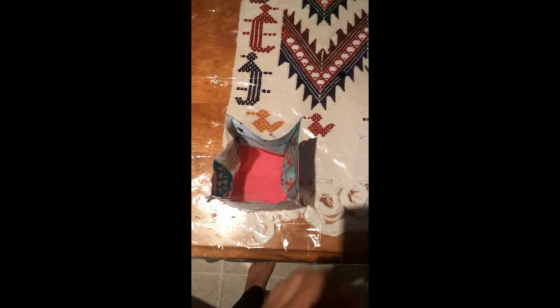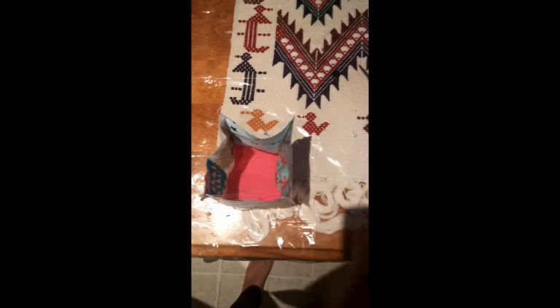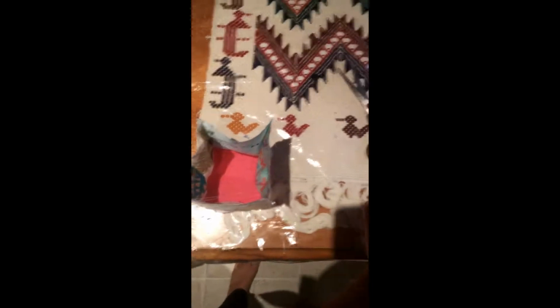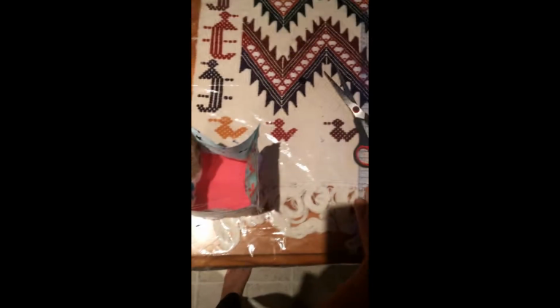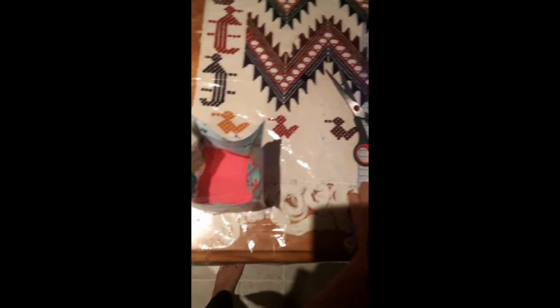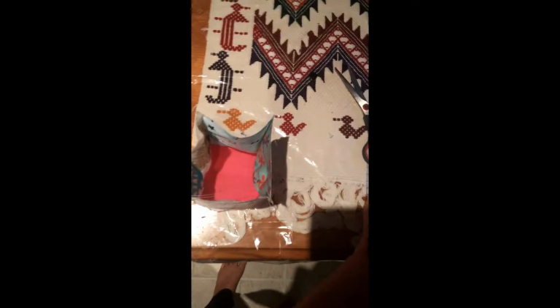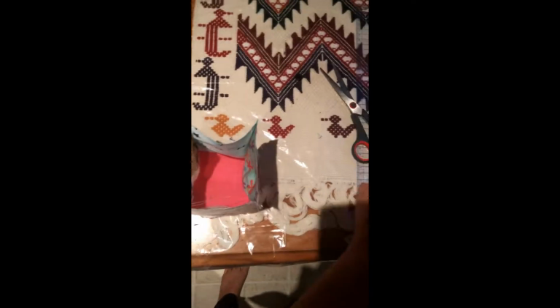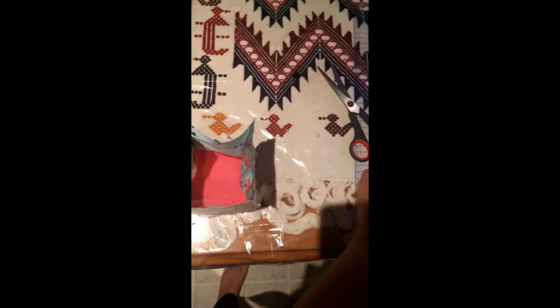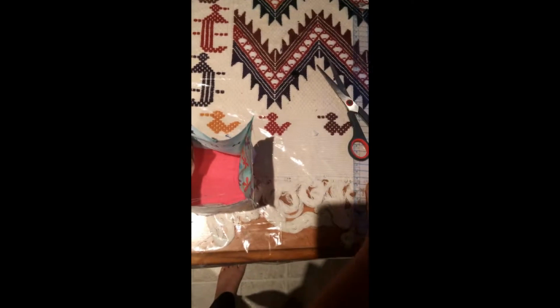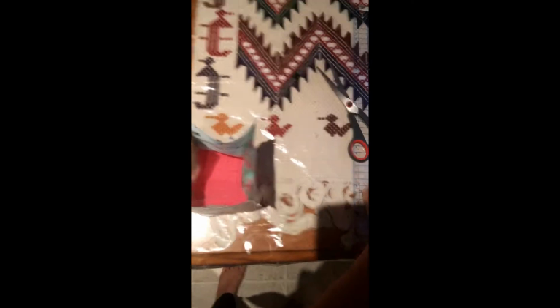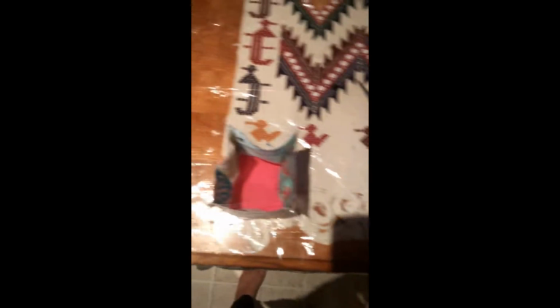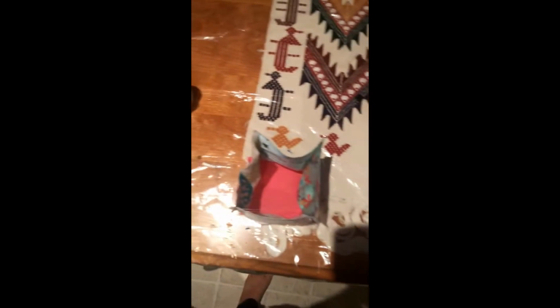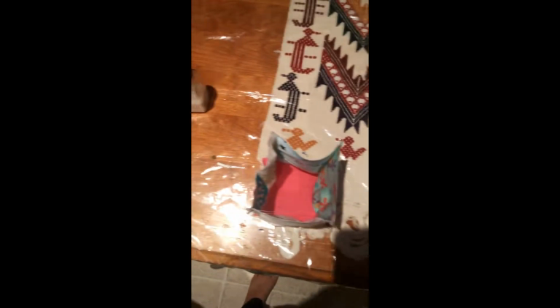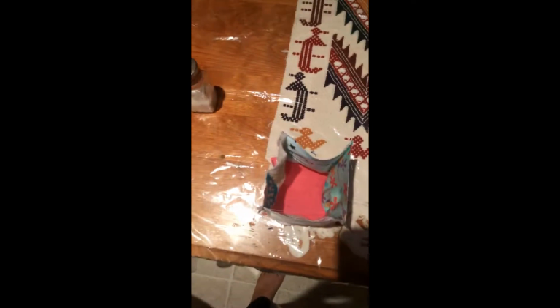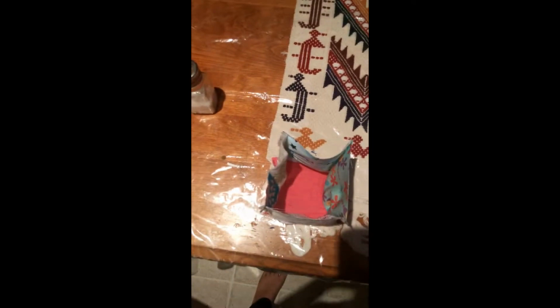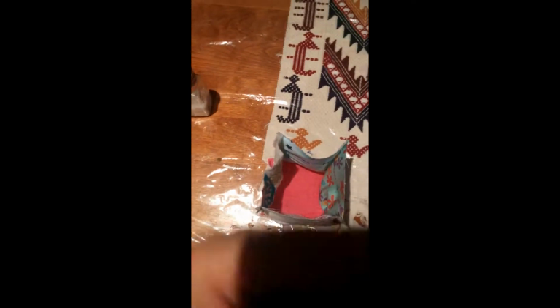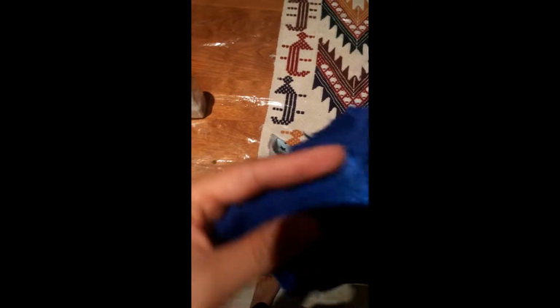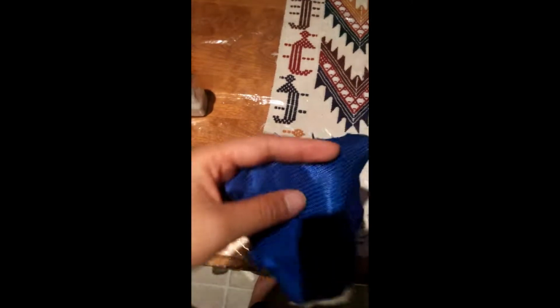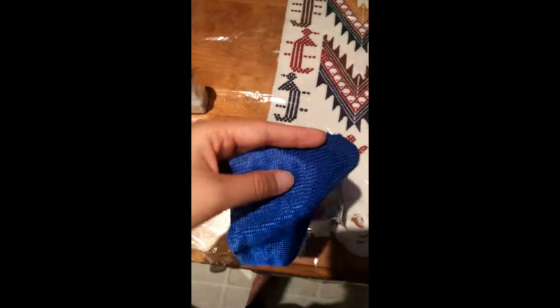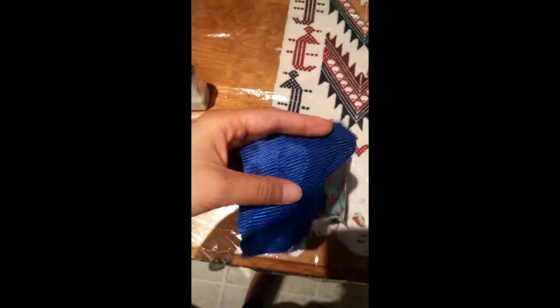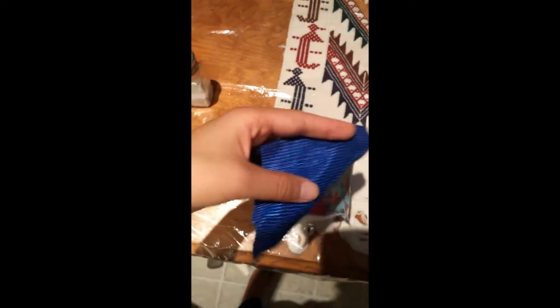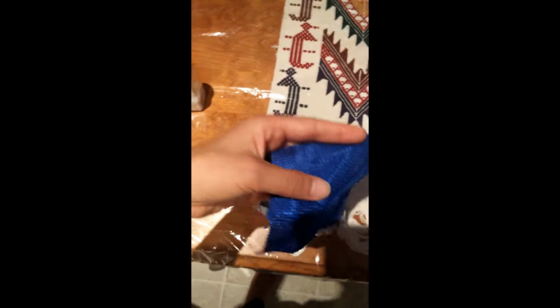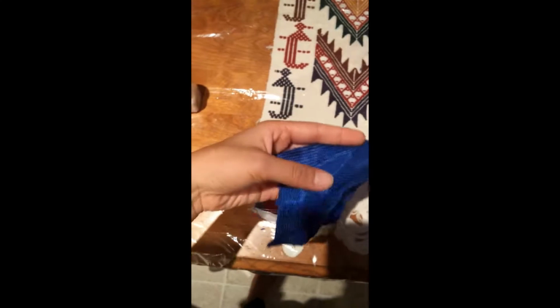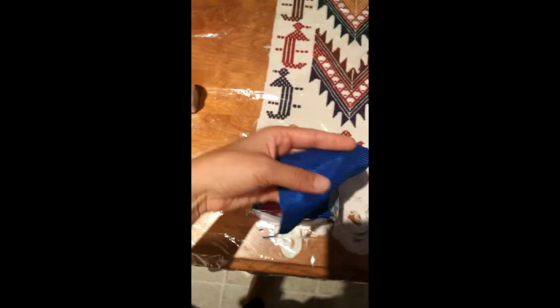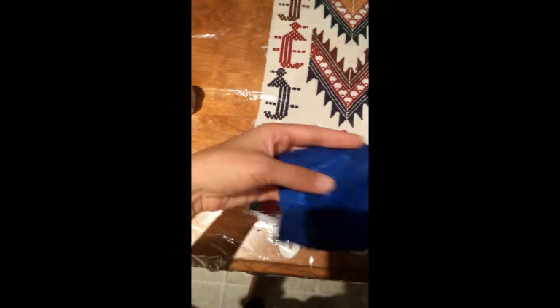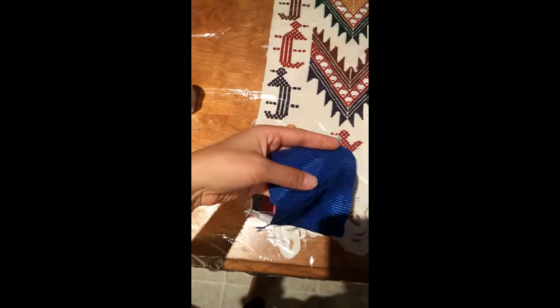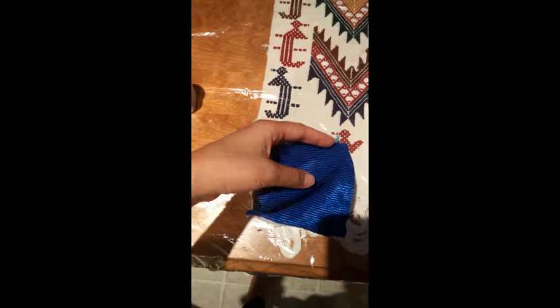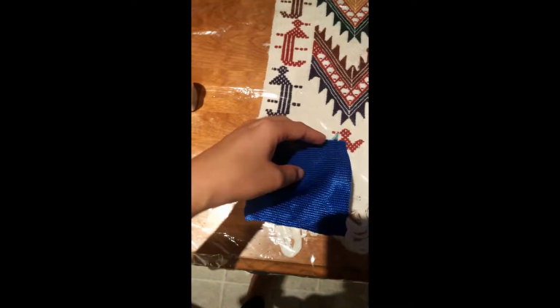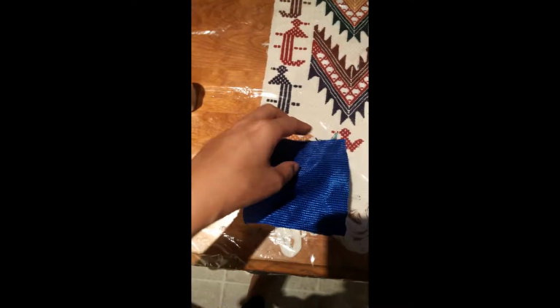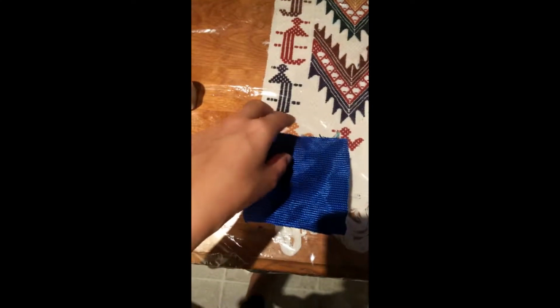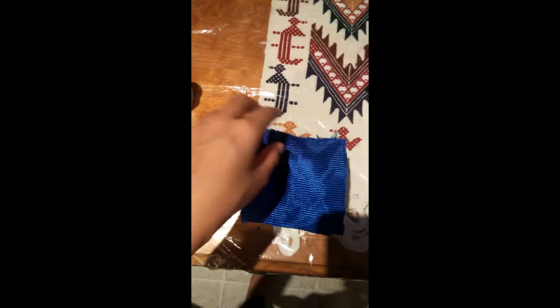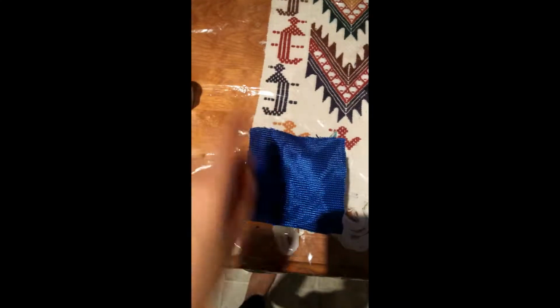Do the same for the last square, however make sure to leave a gap so that you can put in the stuffing.